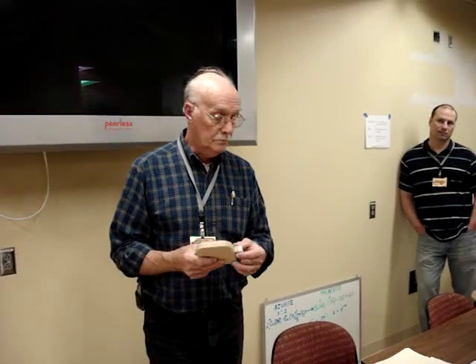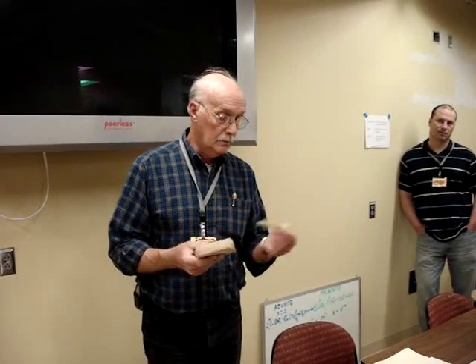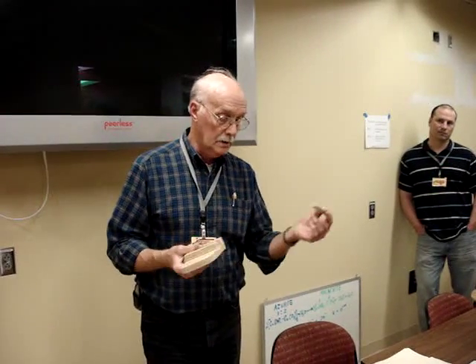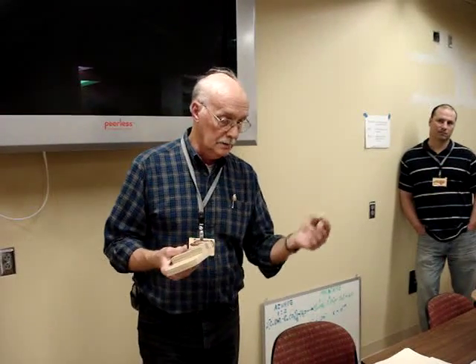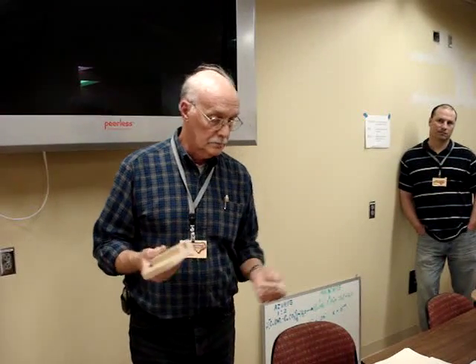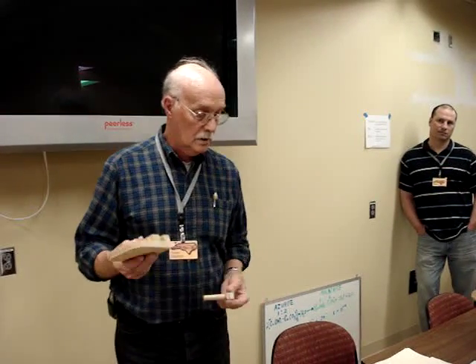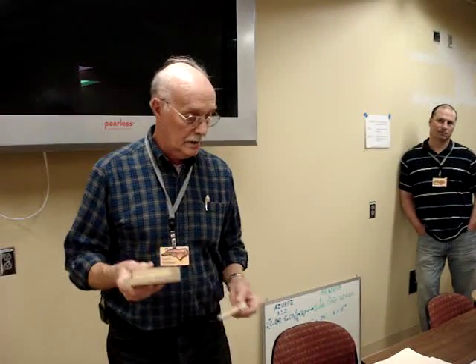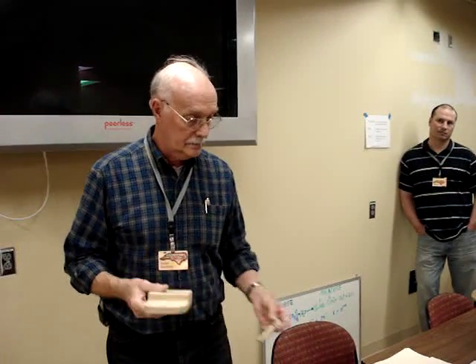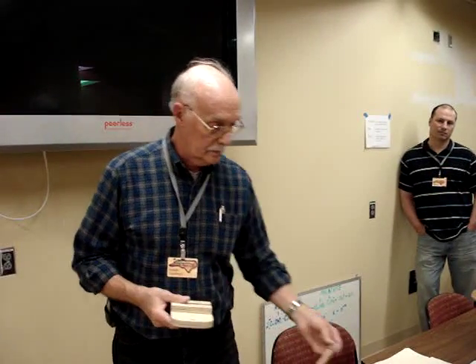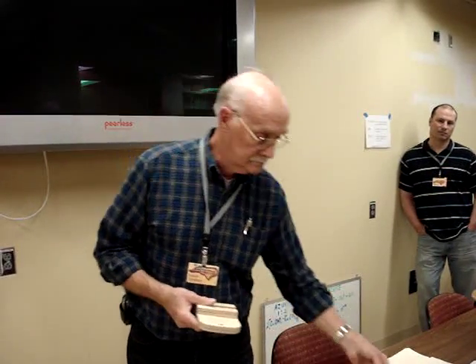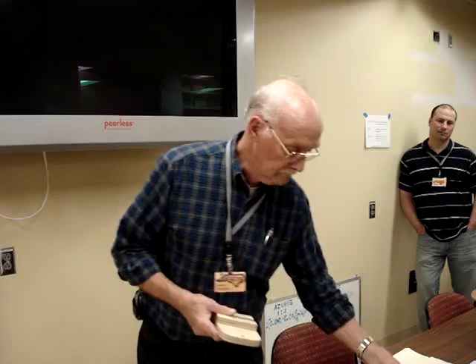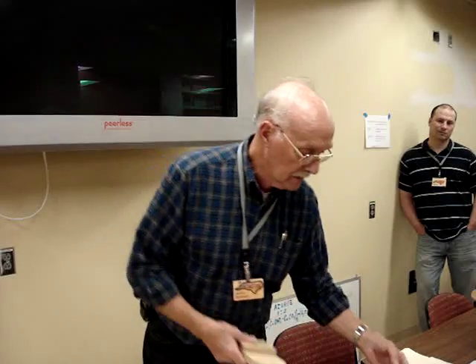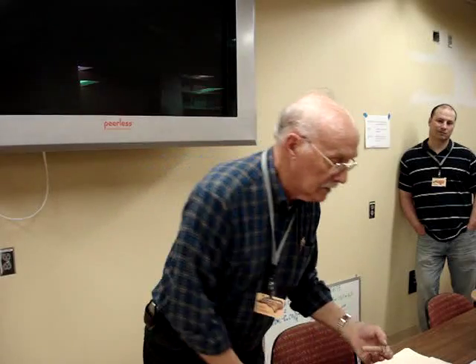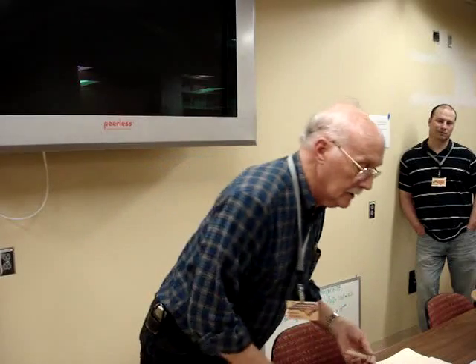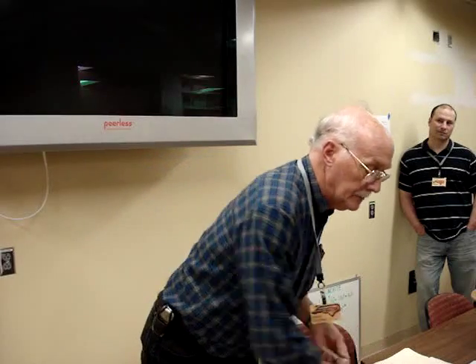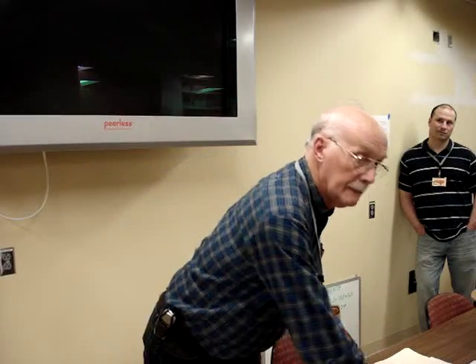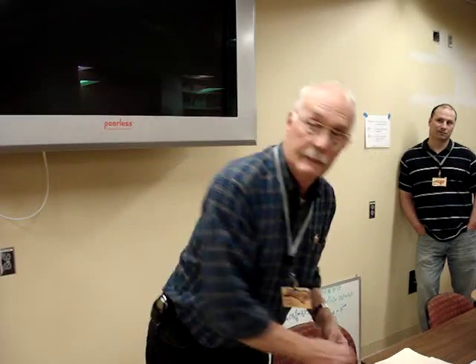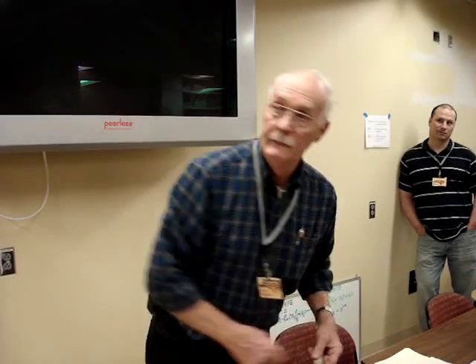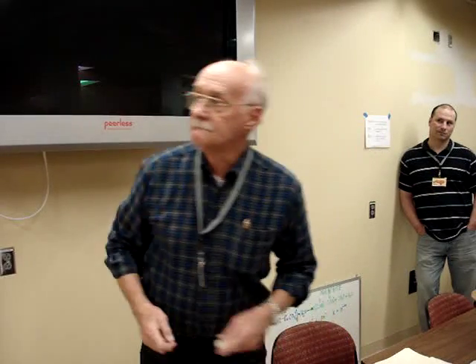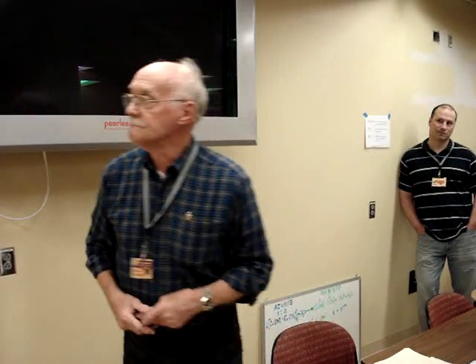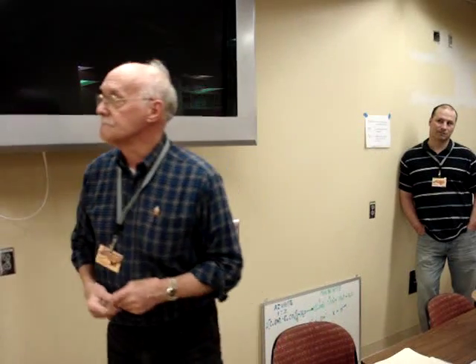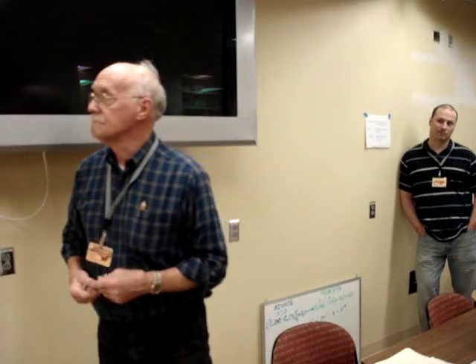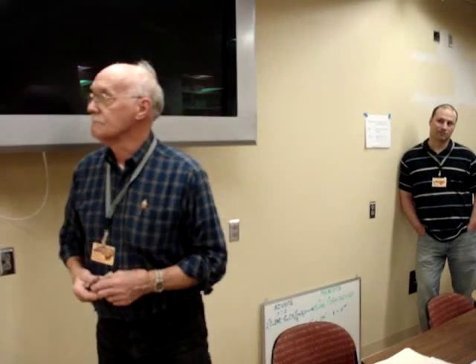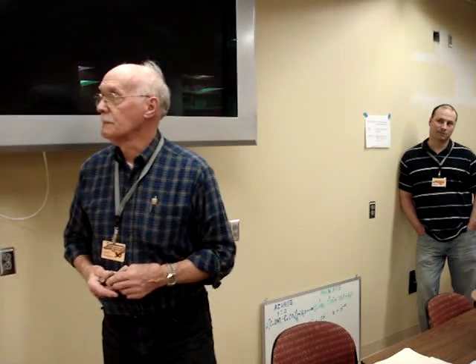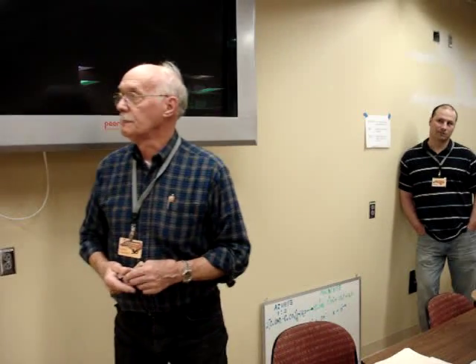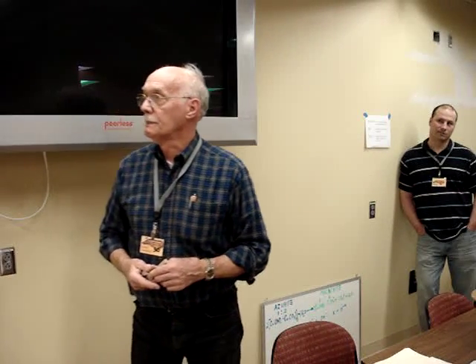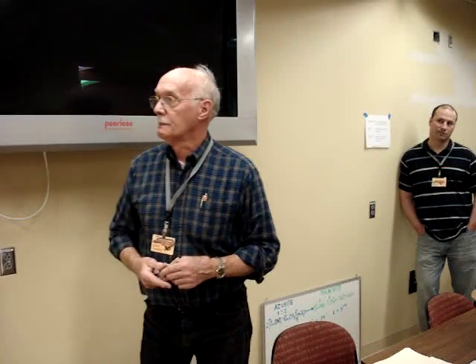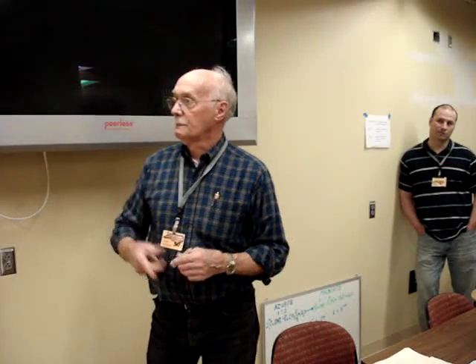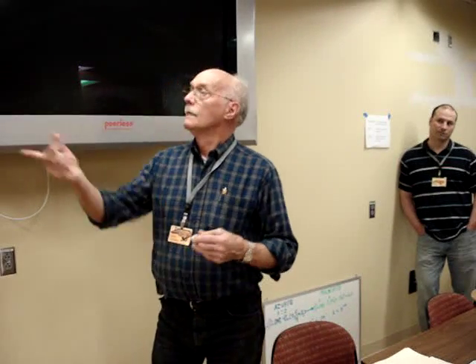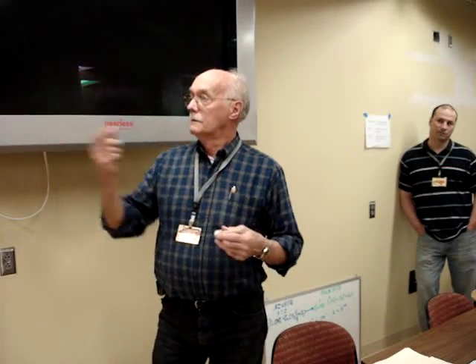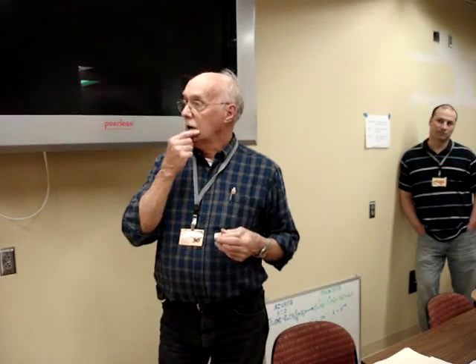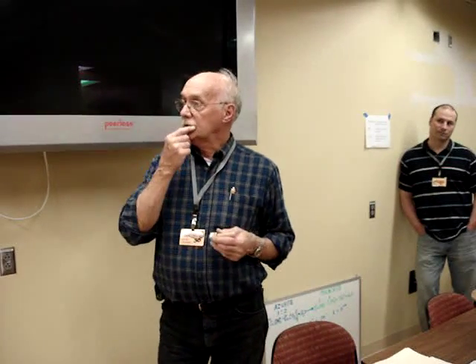Once you make one of these you'll do all kinds of things. It also works for tapered tenons for stools and Windsor chairs.